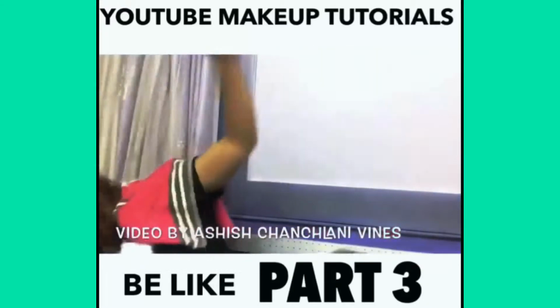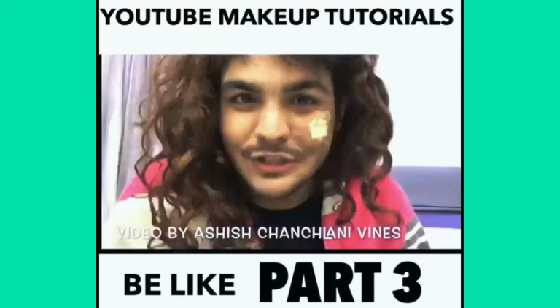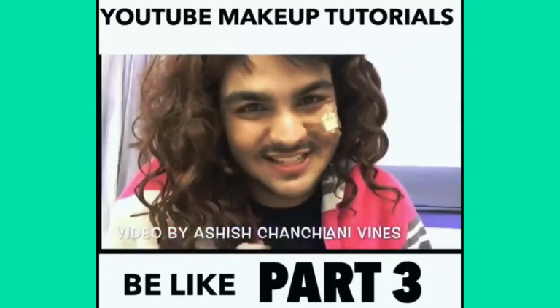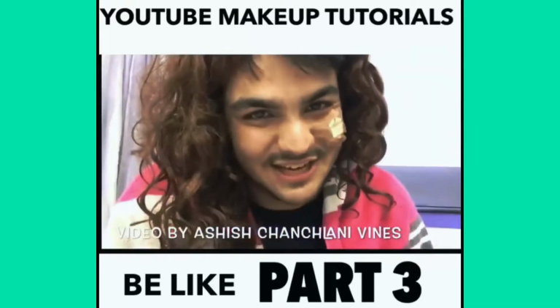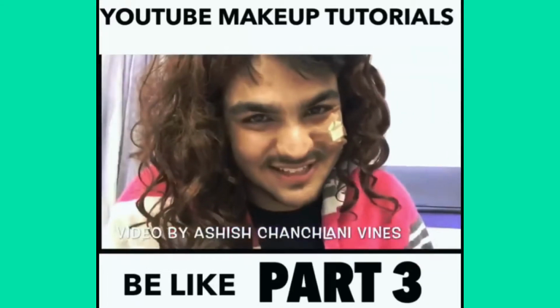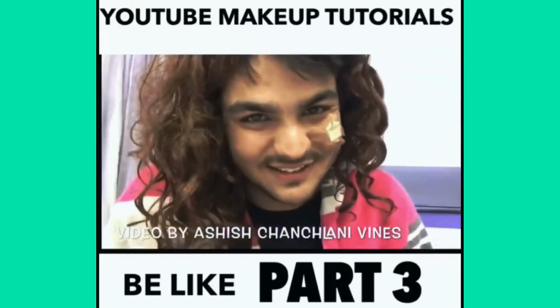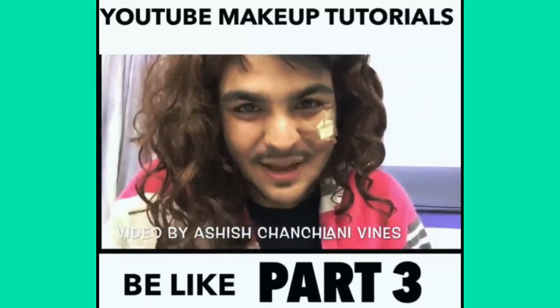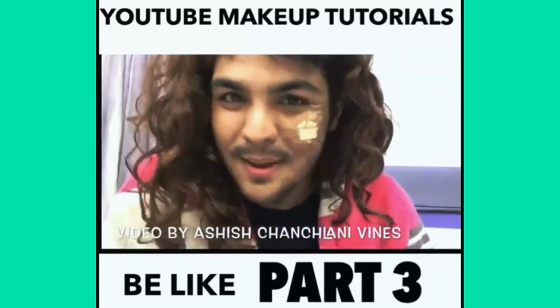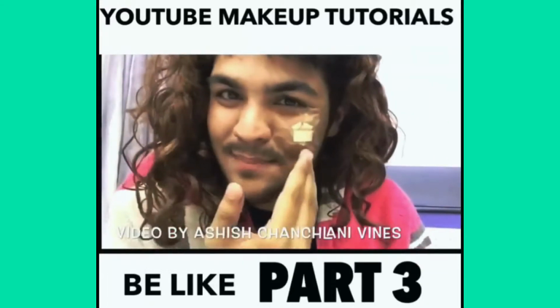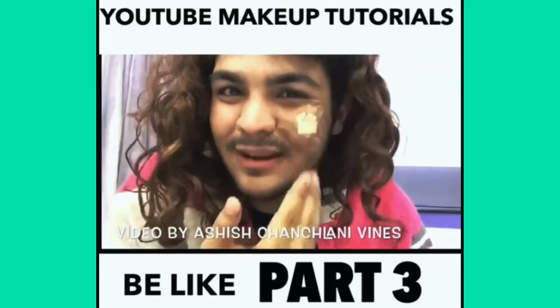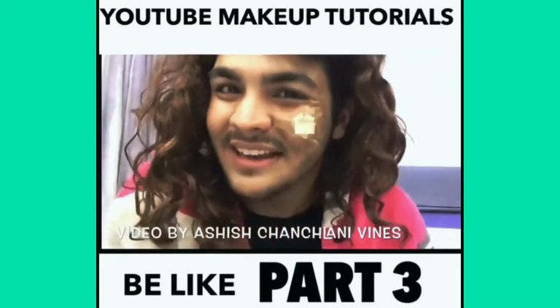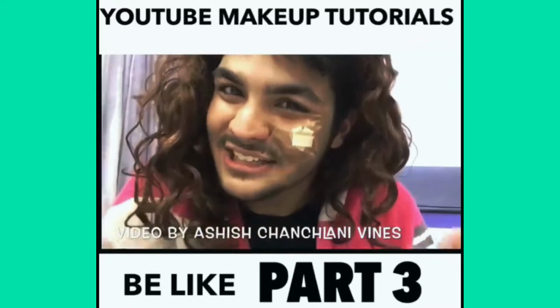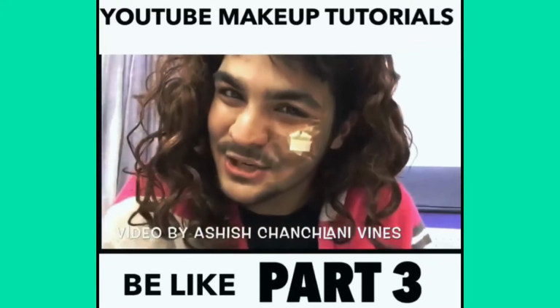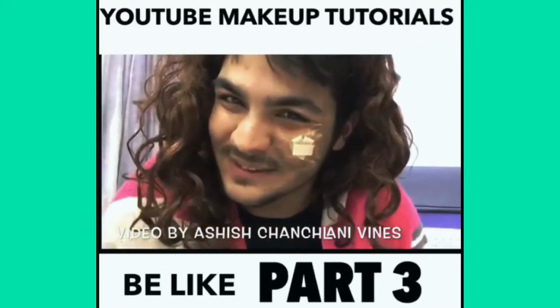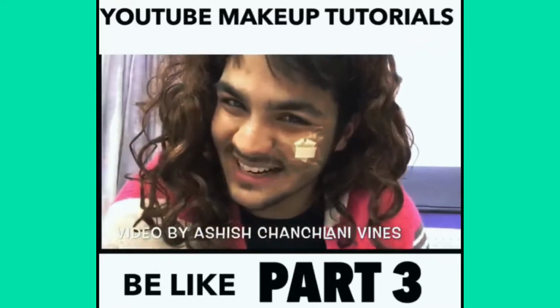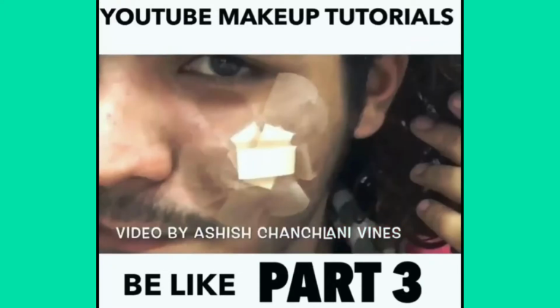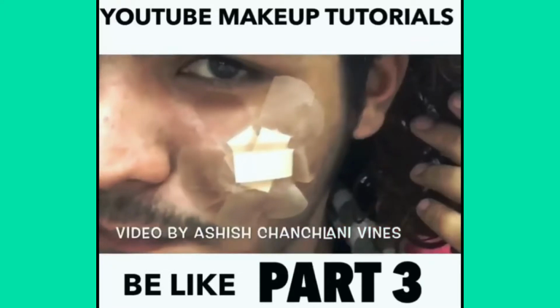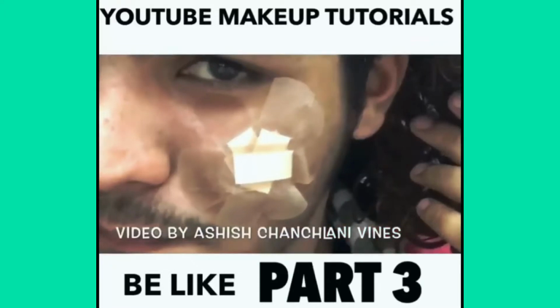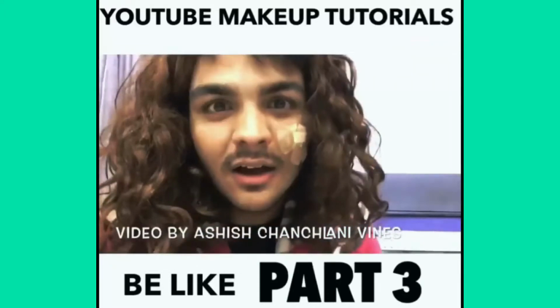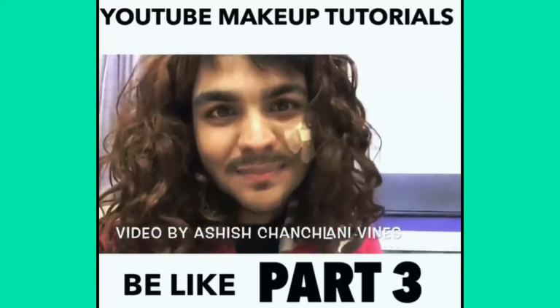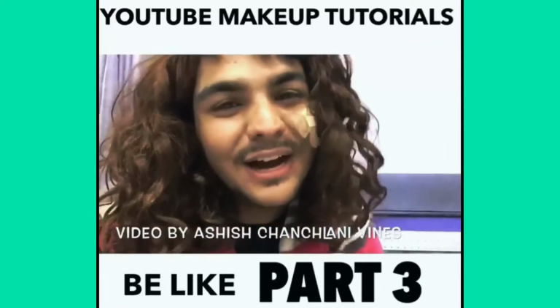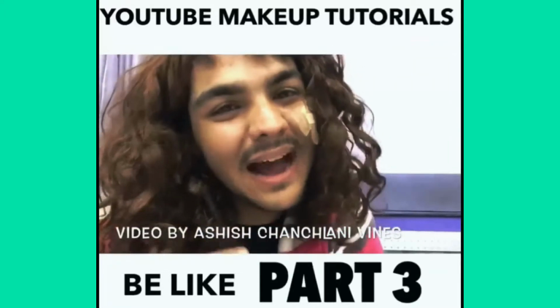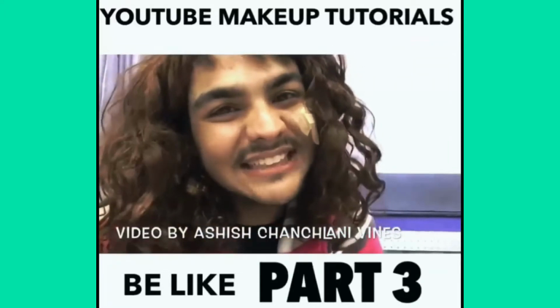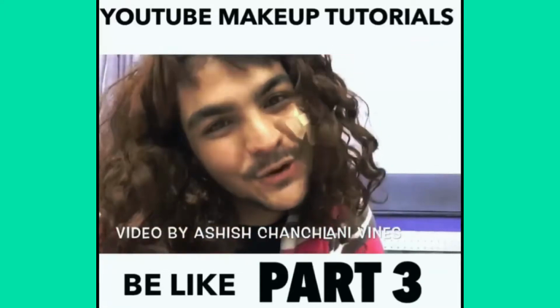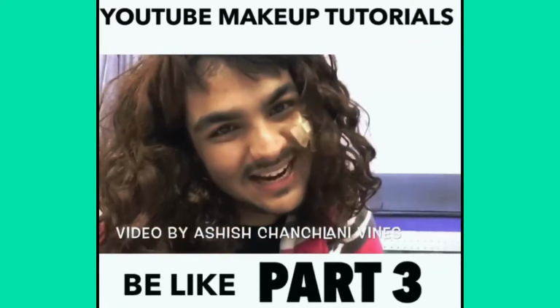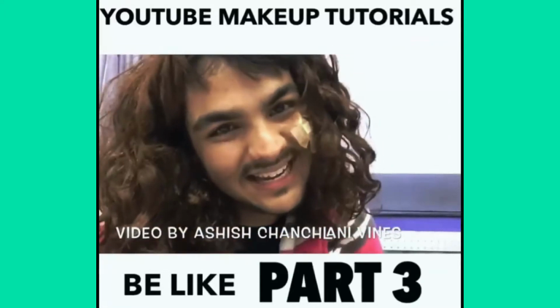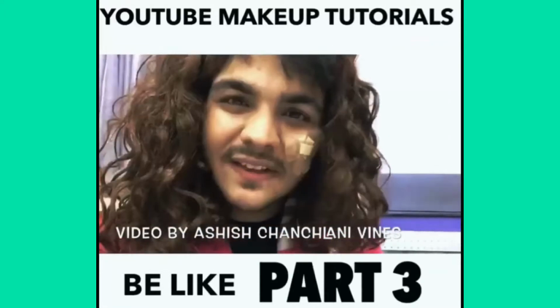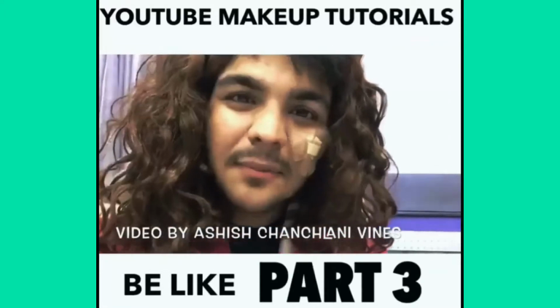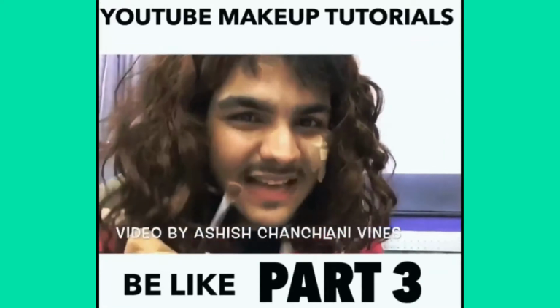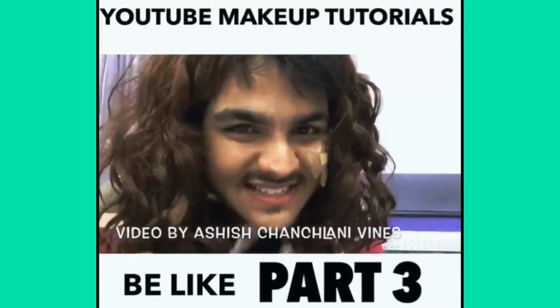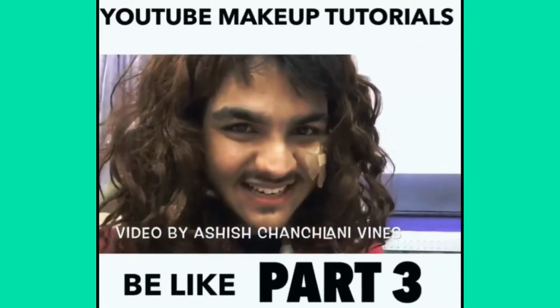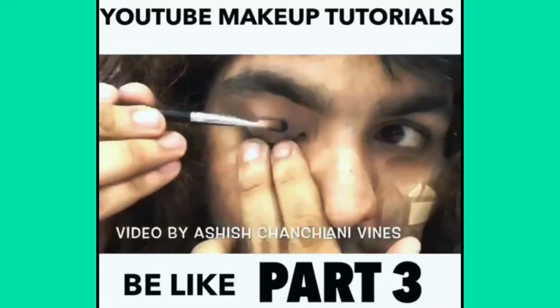As you can see, the pimple finally removed. Now we will remove the eyeshadow. You will remove it.